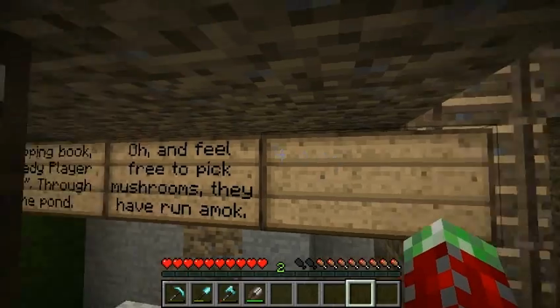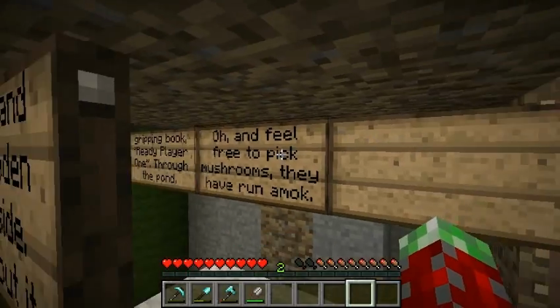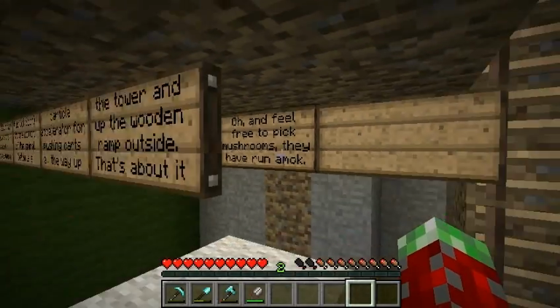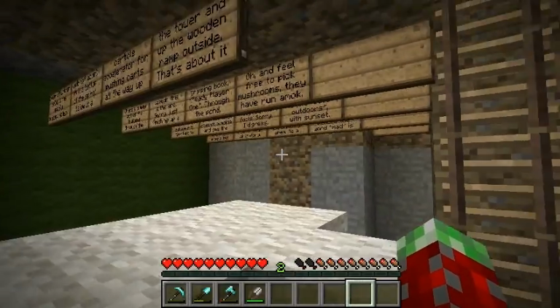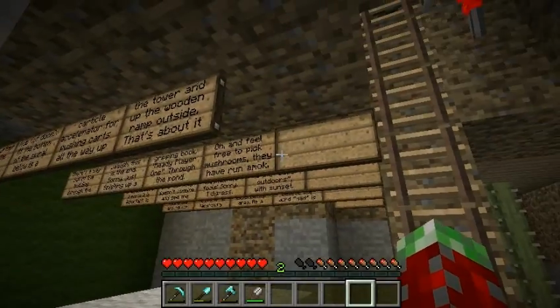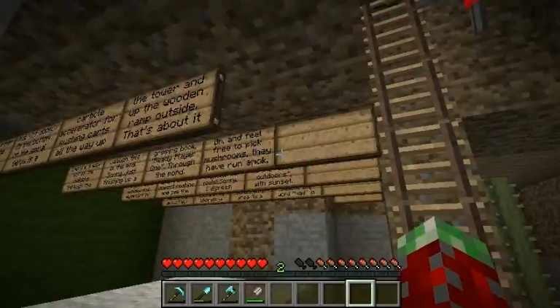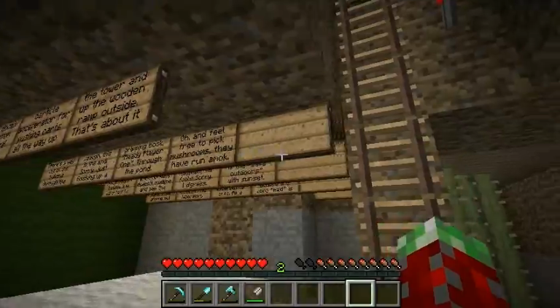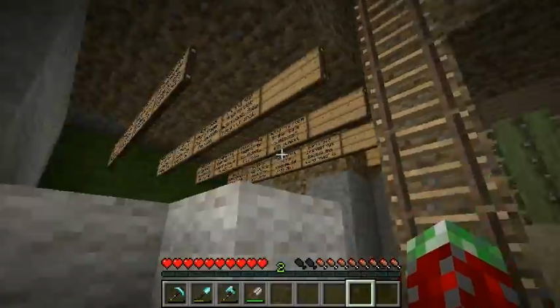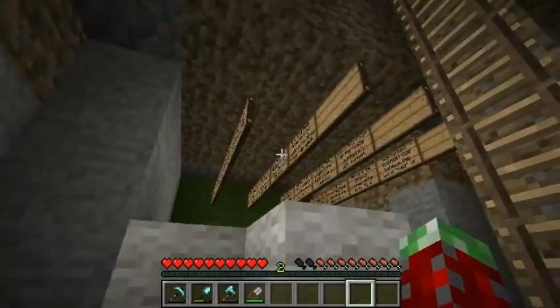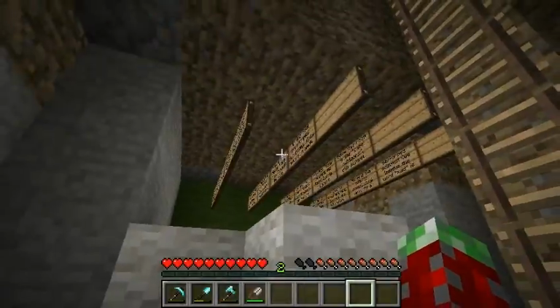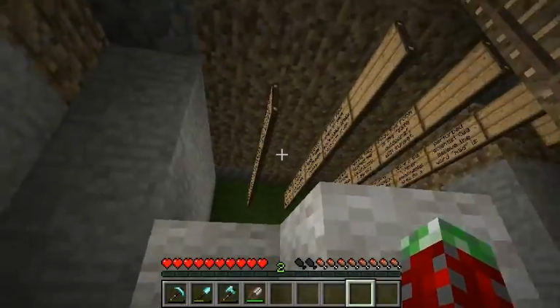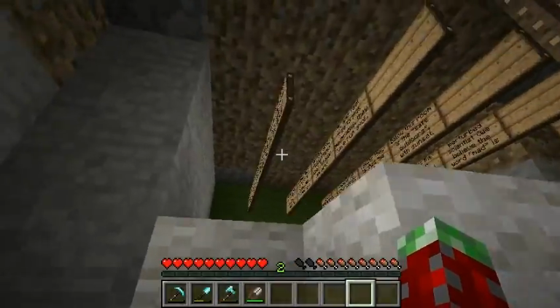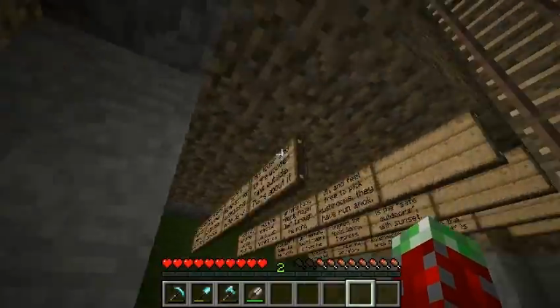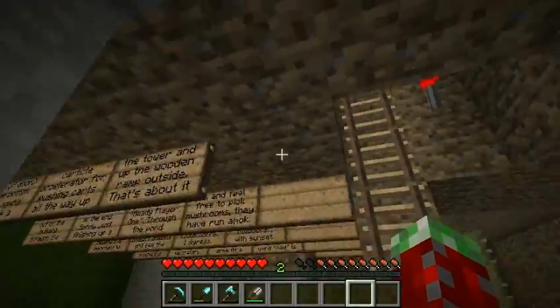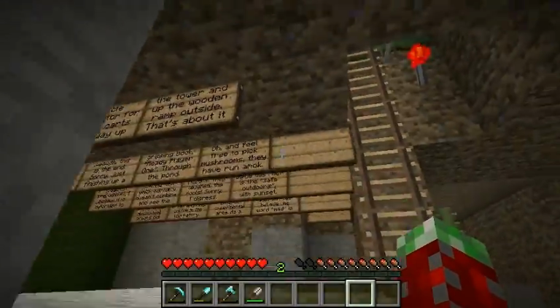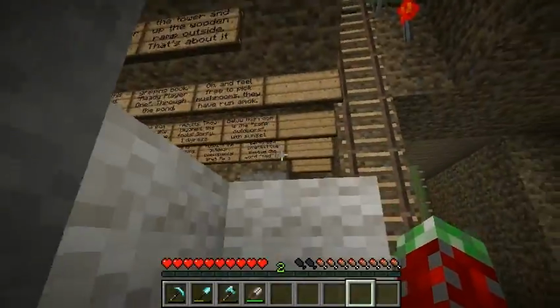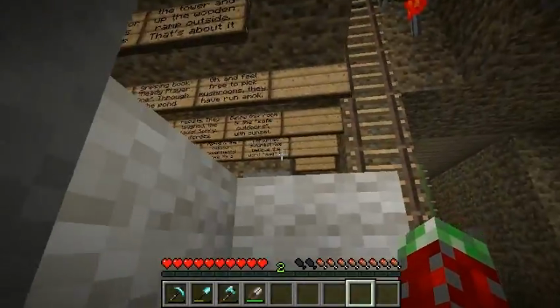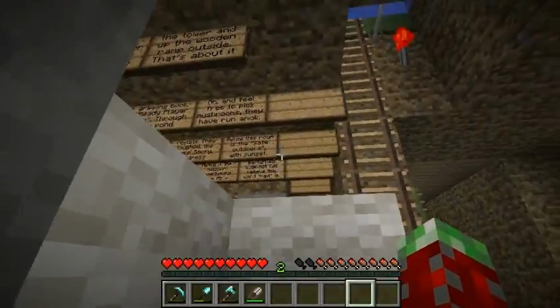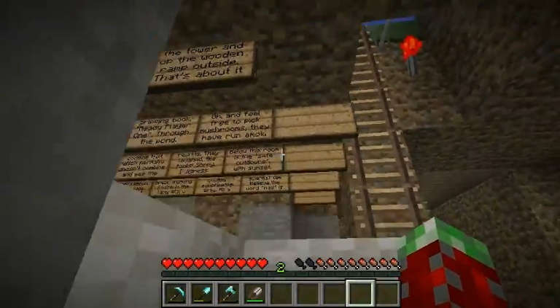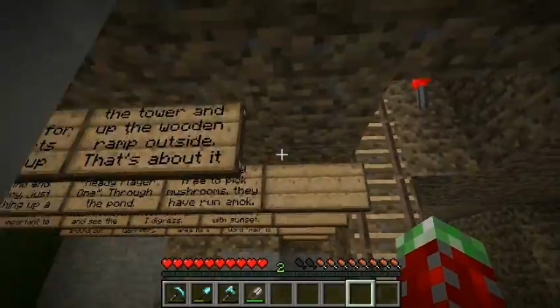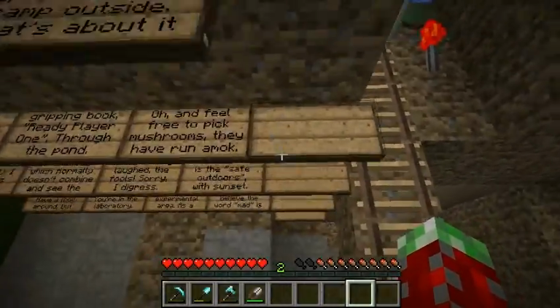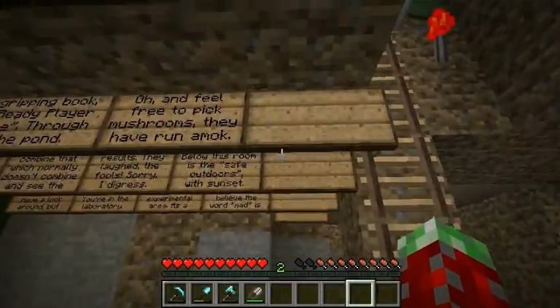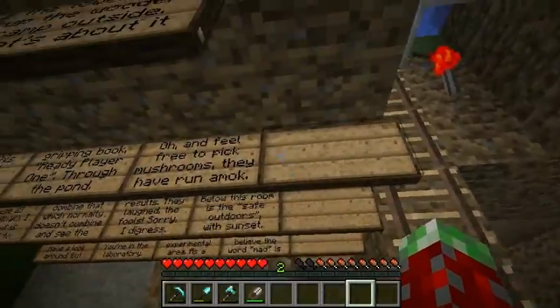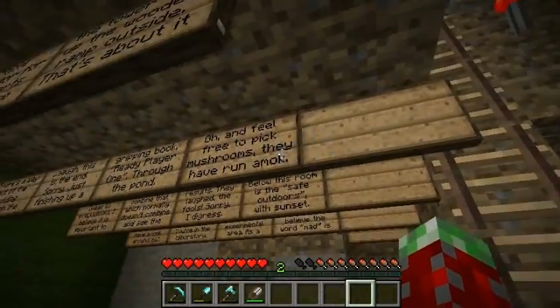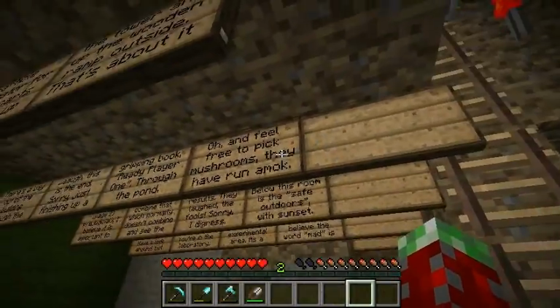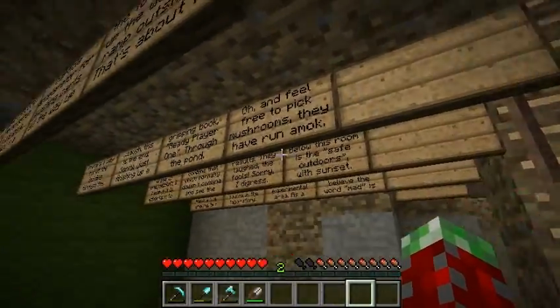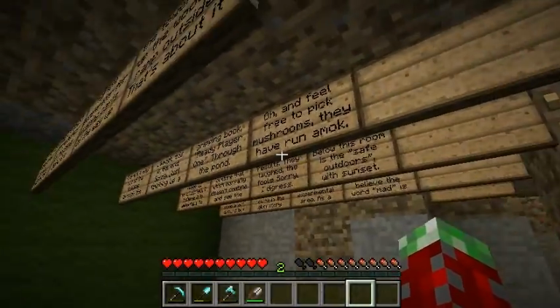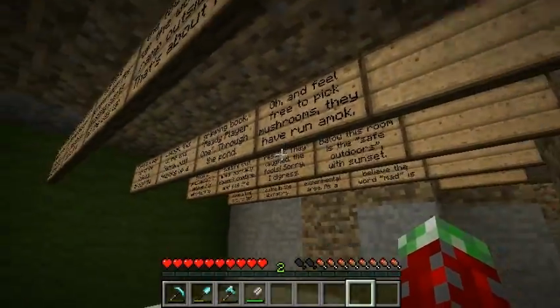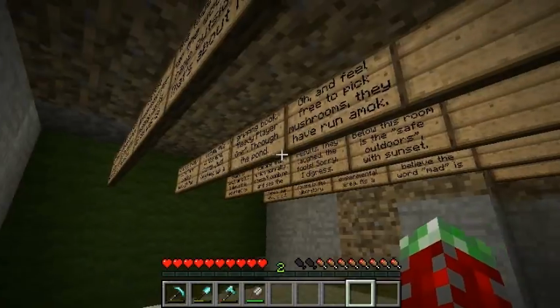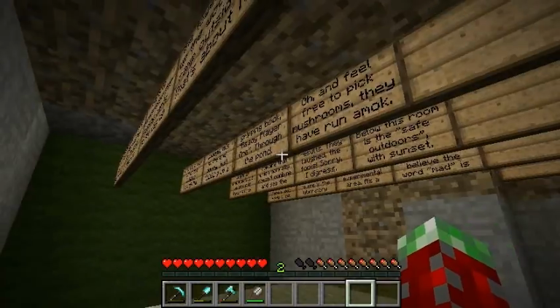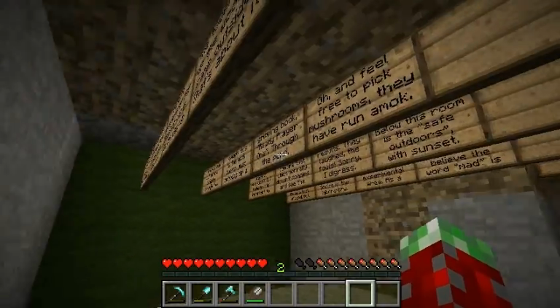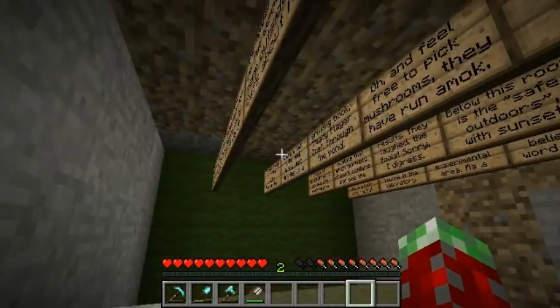I thought that was pretty cool and I hope you enjoyed it. It's a fun little extra building thing you can do to get your rustic cabin feel.